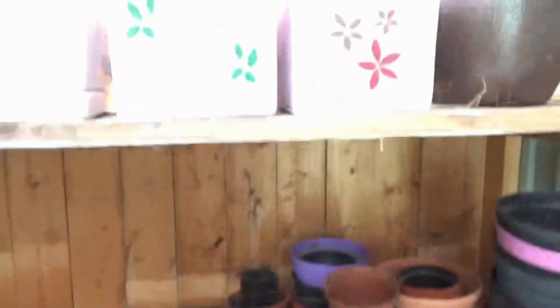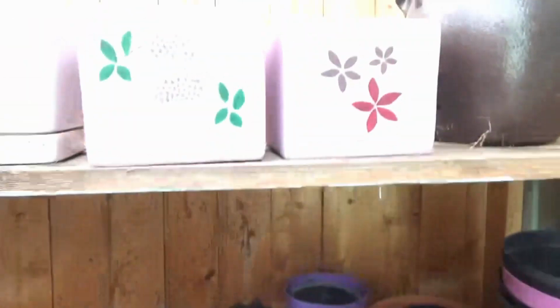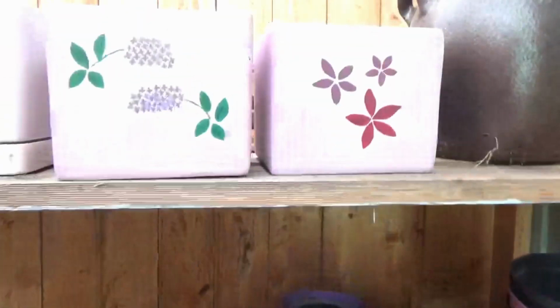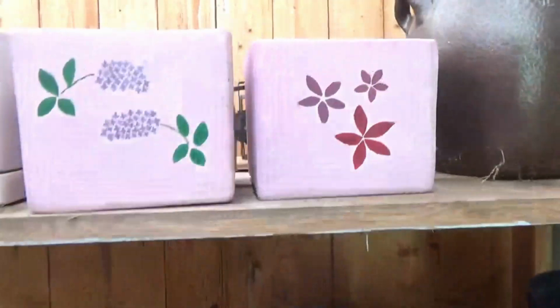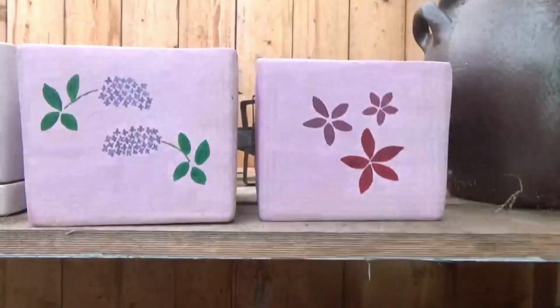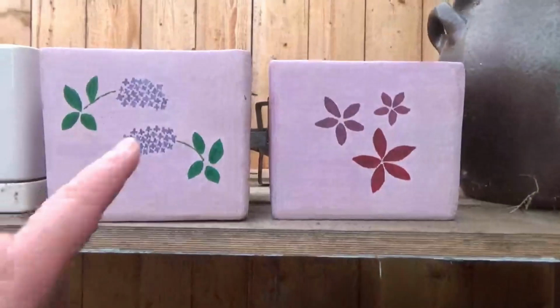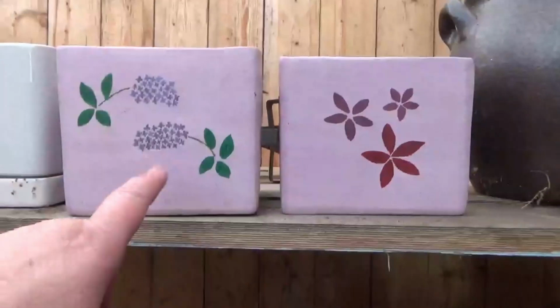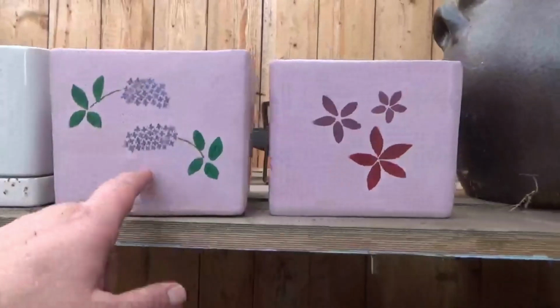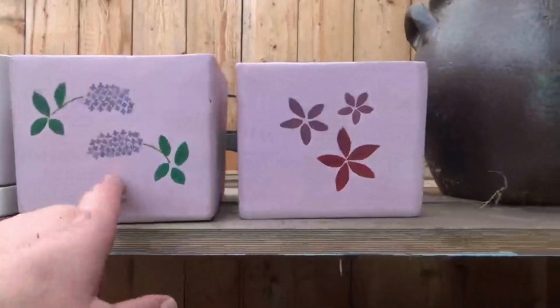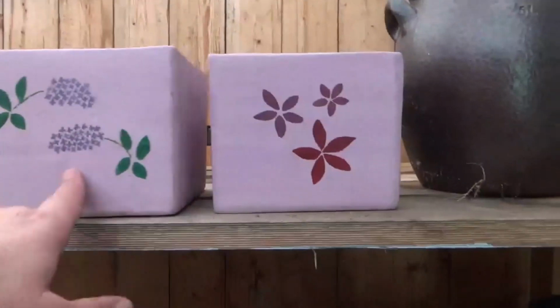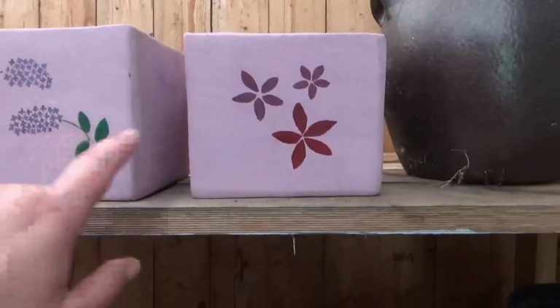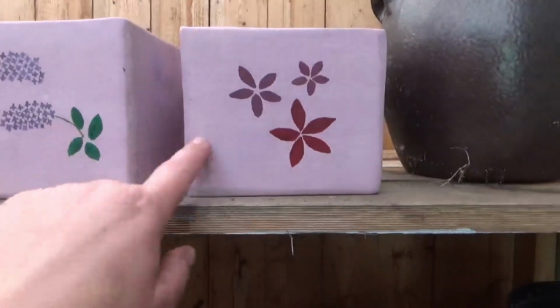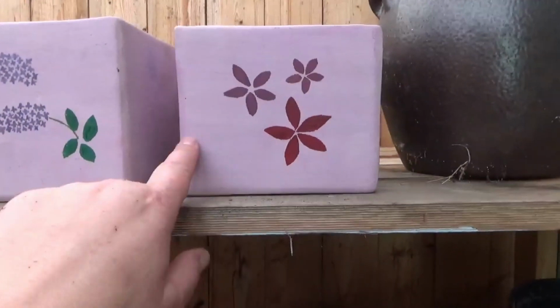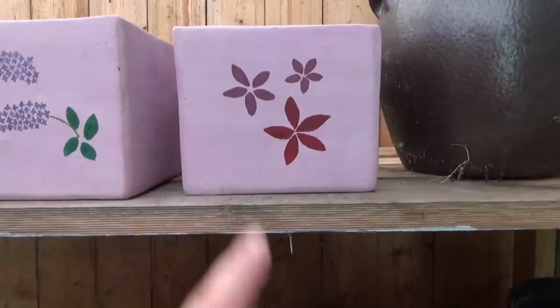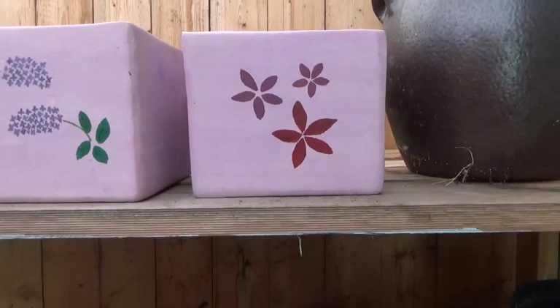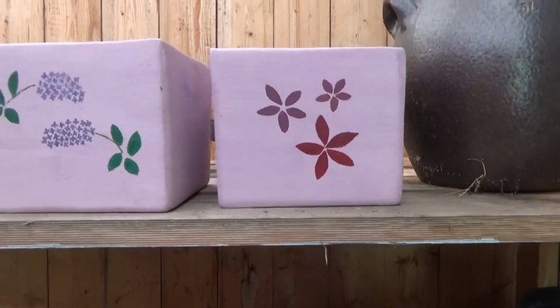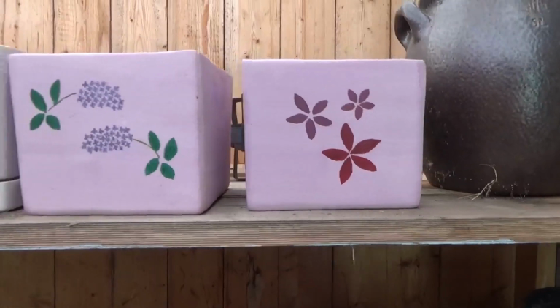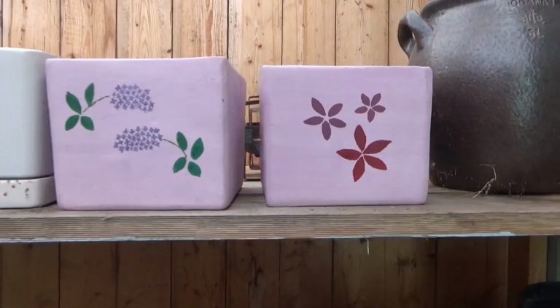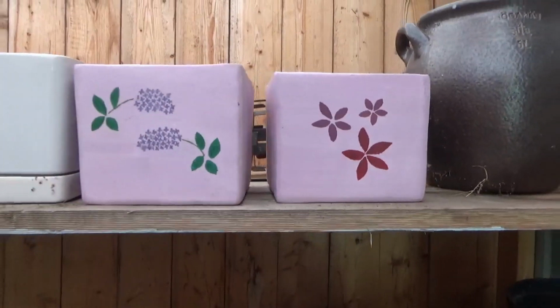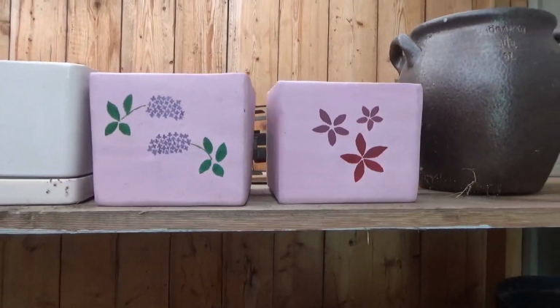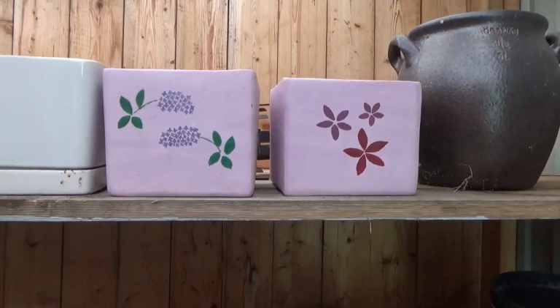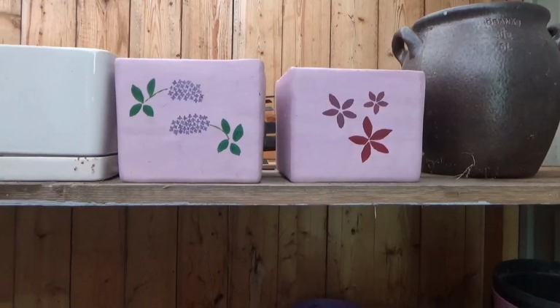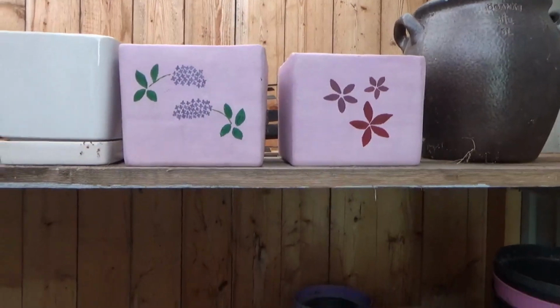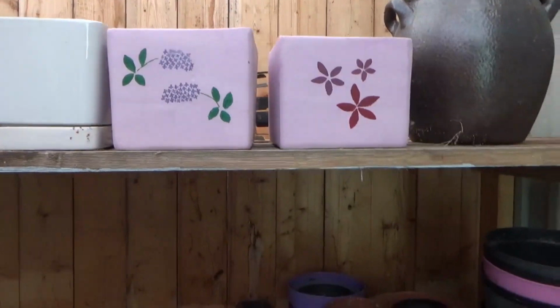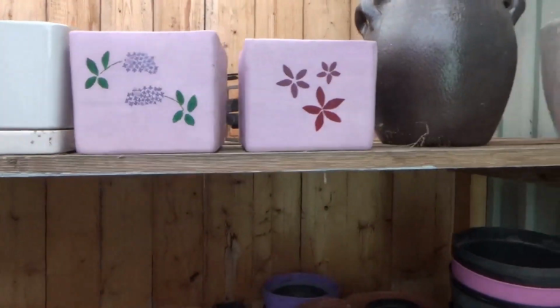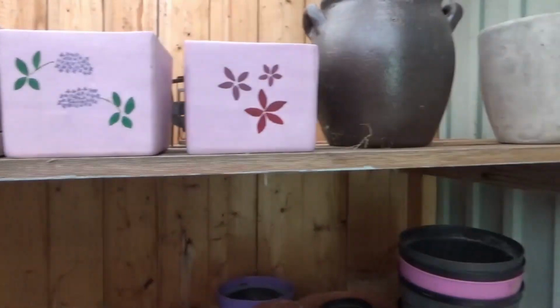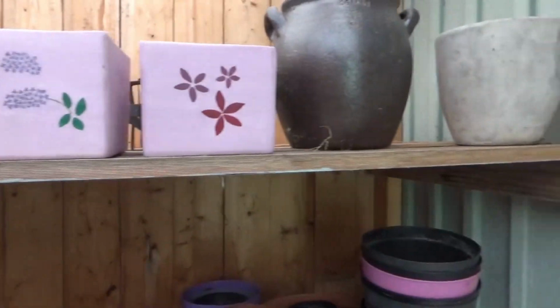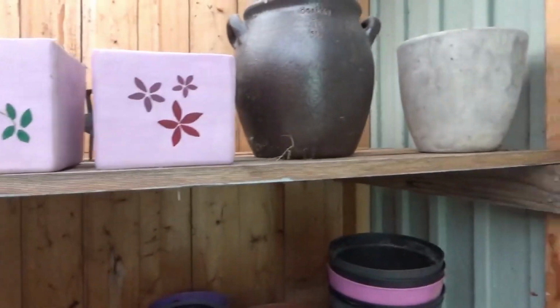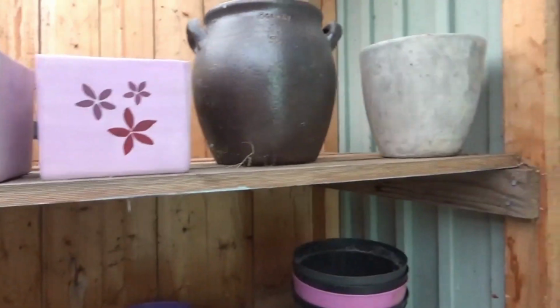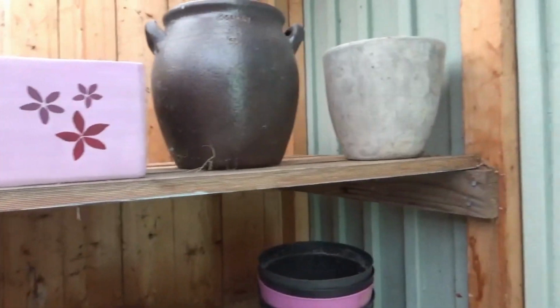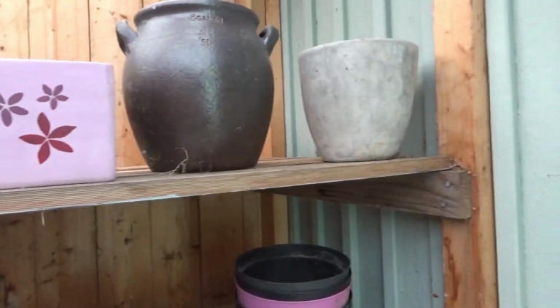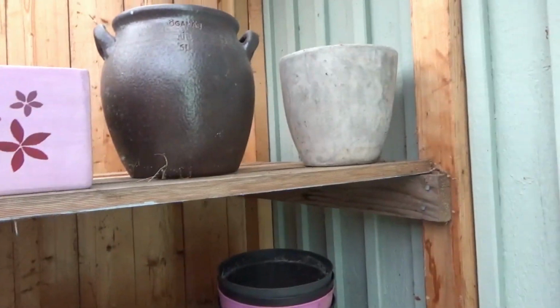And these are the pots I got from my sister-in-law.